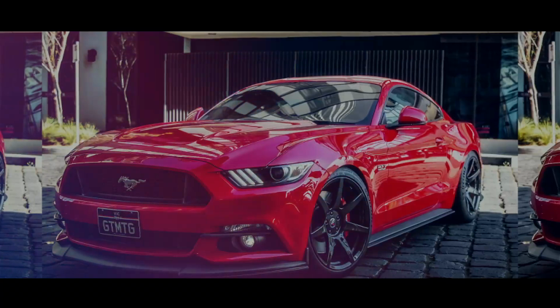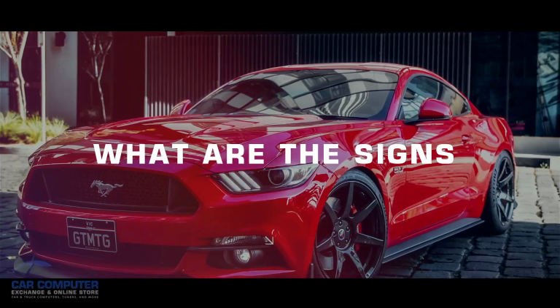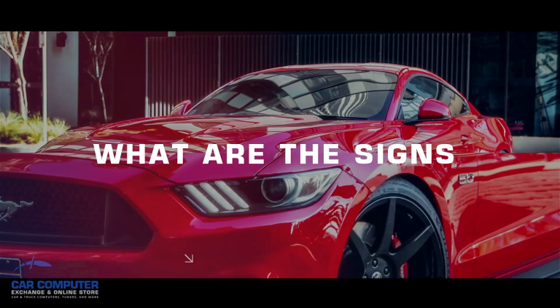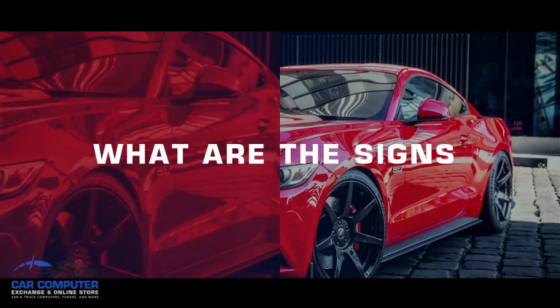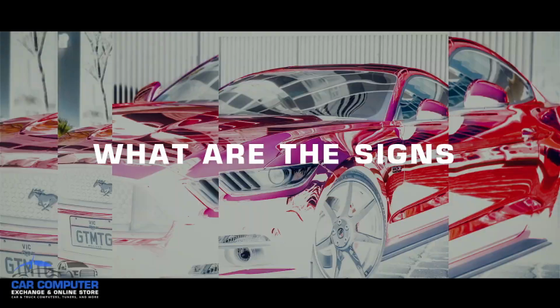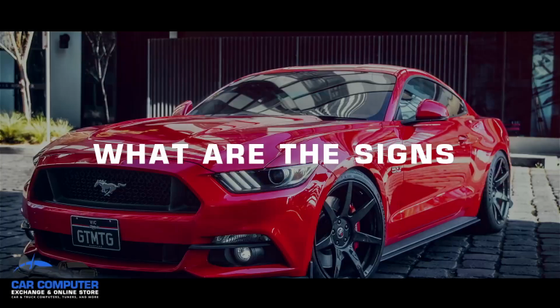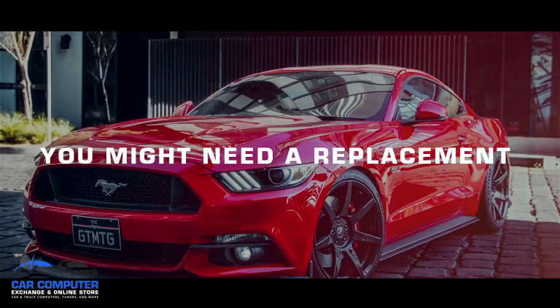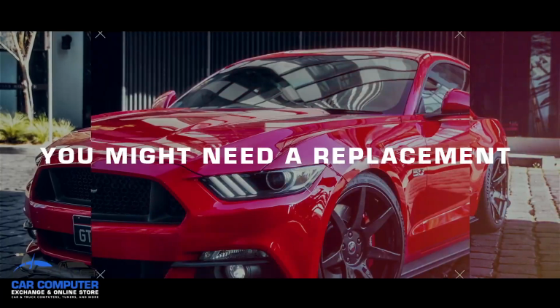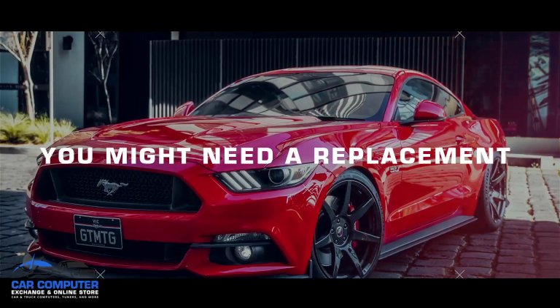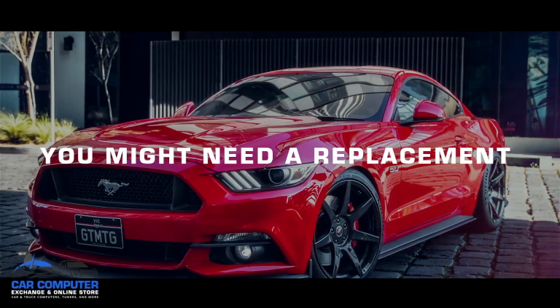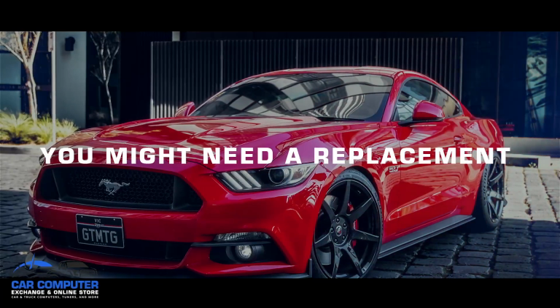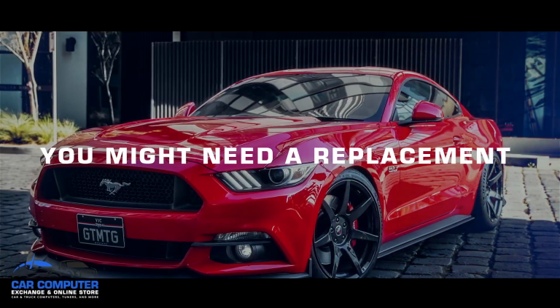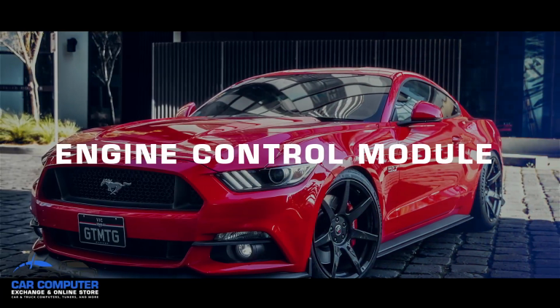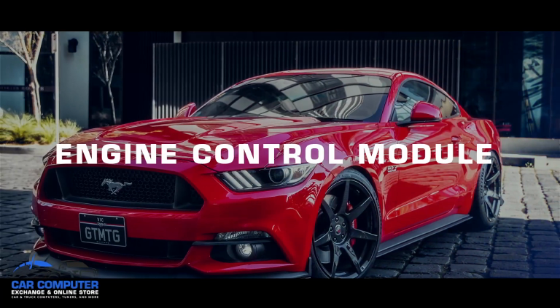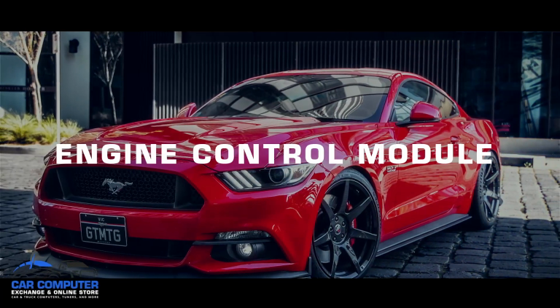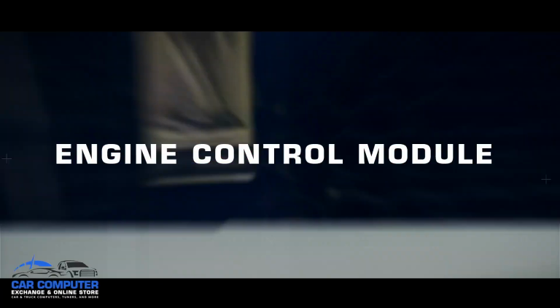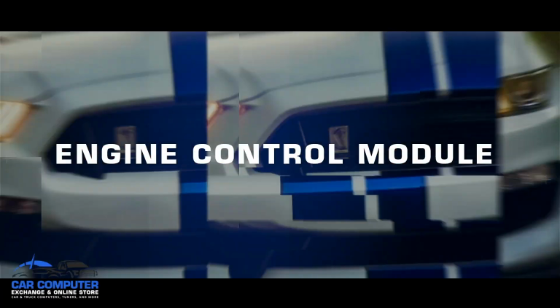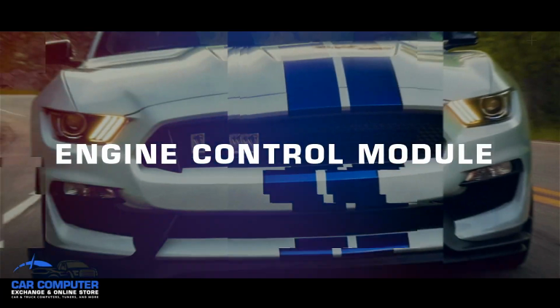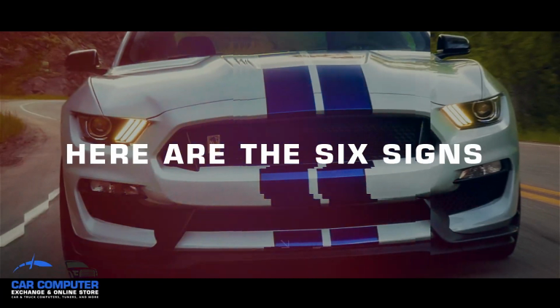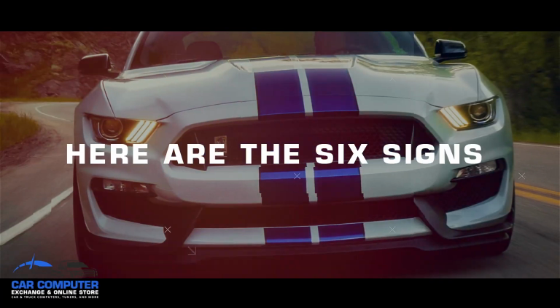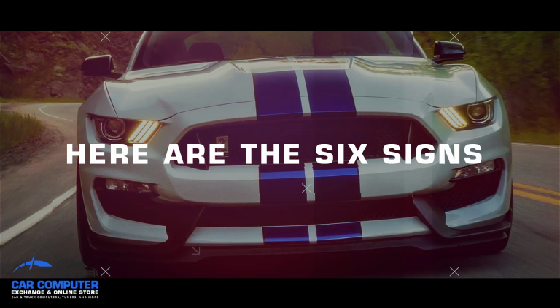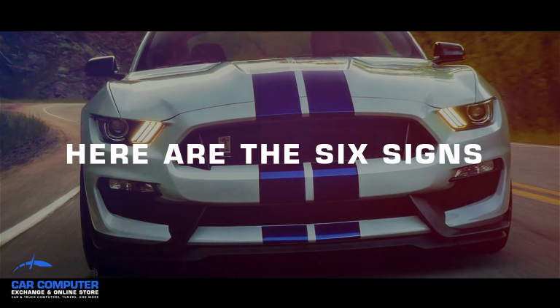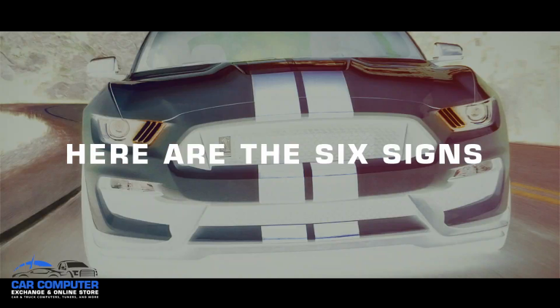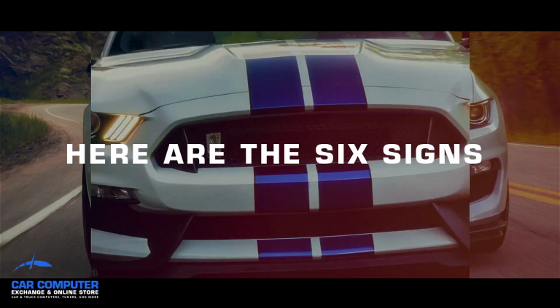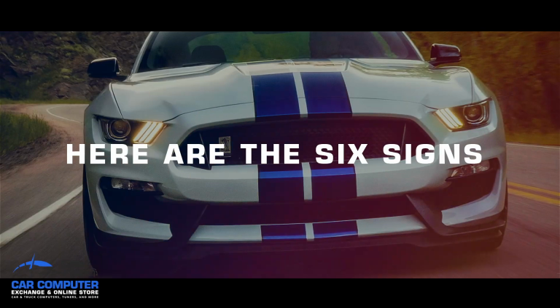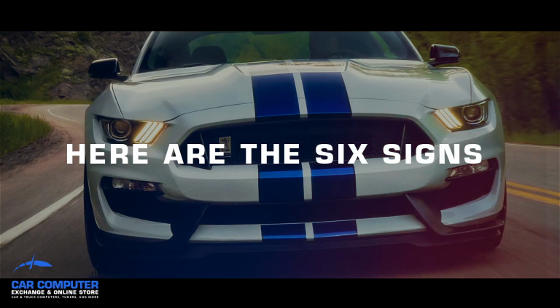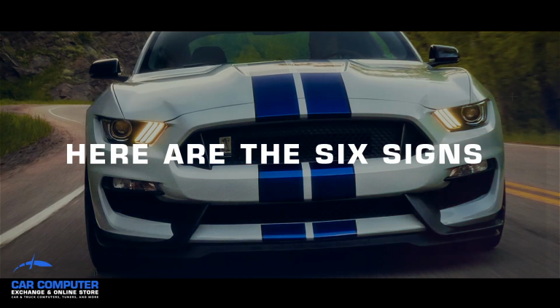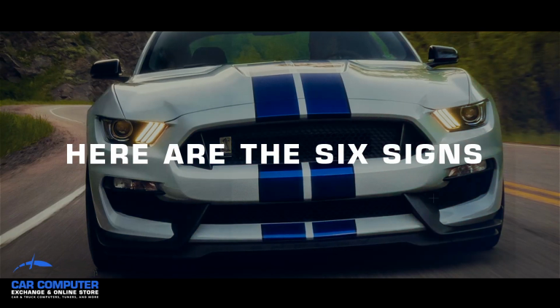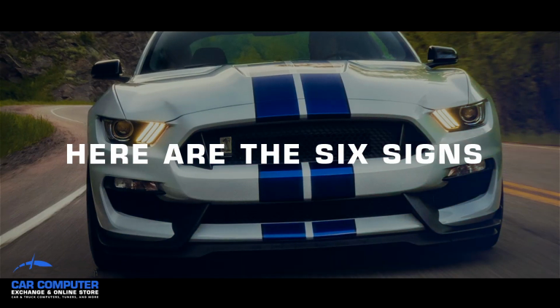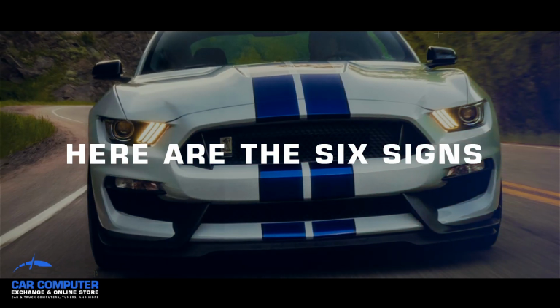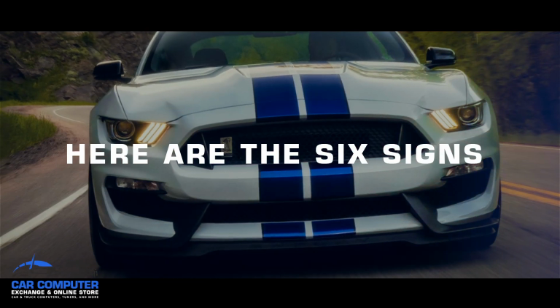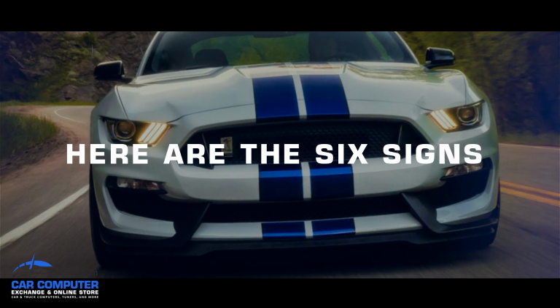What are the signs you might need a replacement engine control module? Here are the six signs and symptoms that might indicate that.